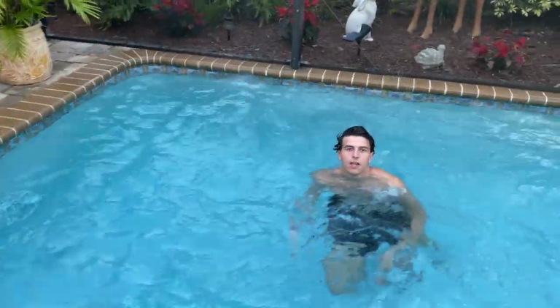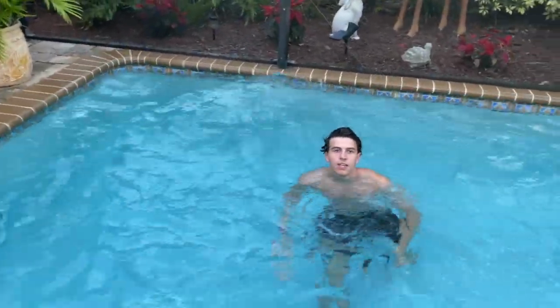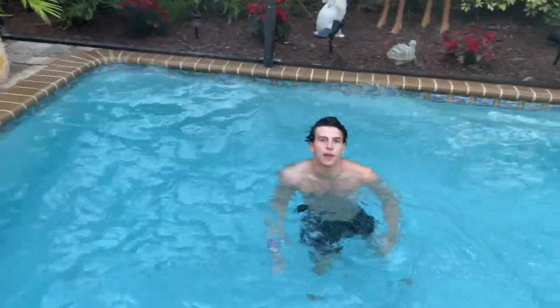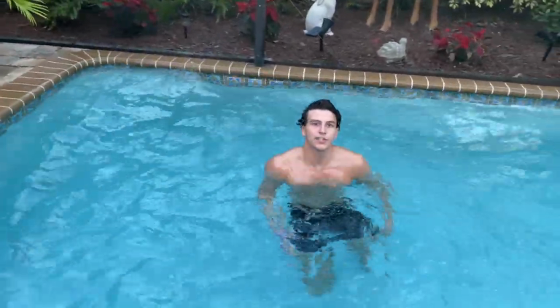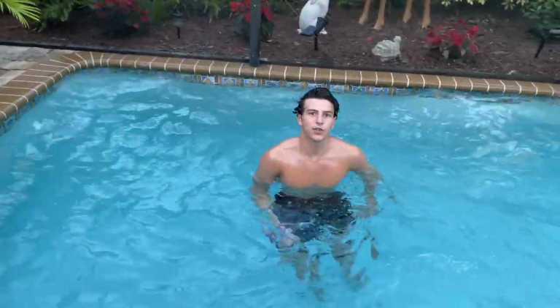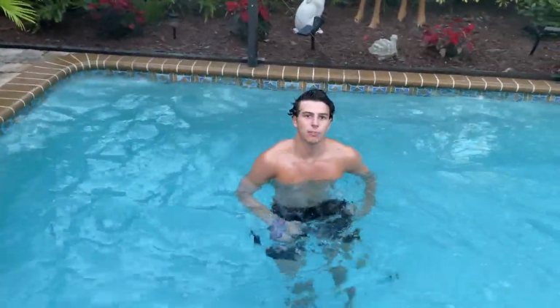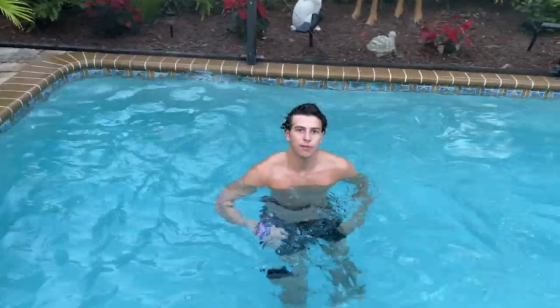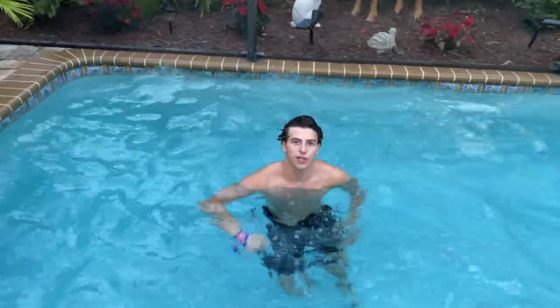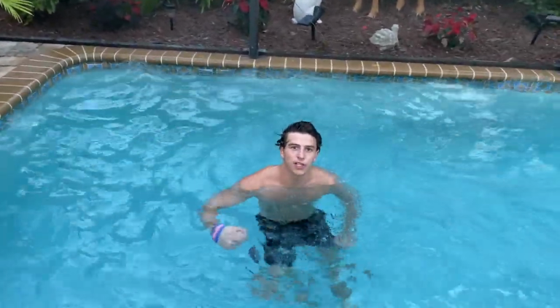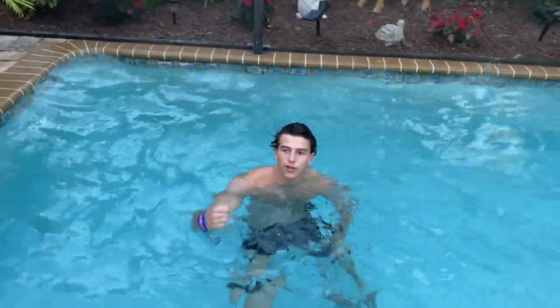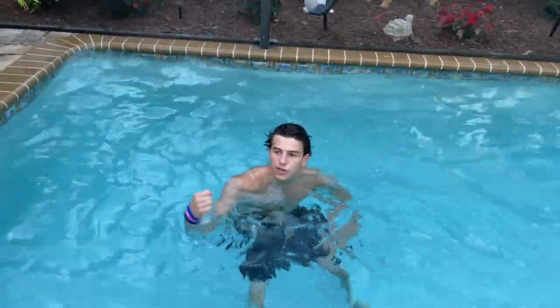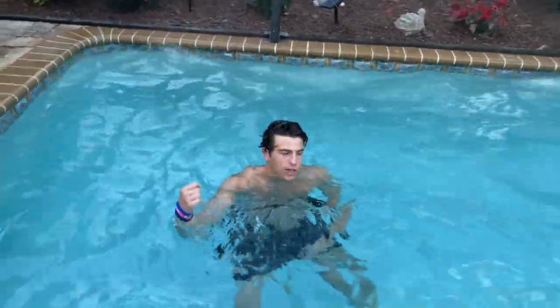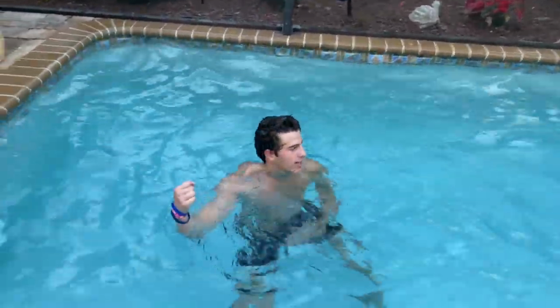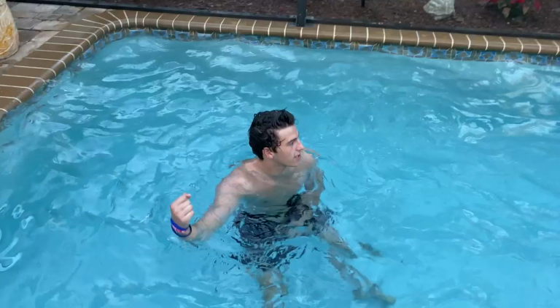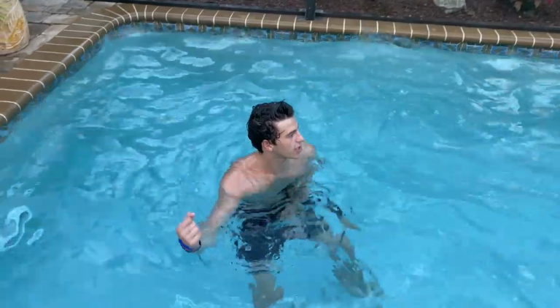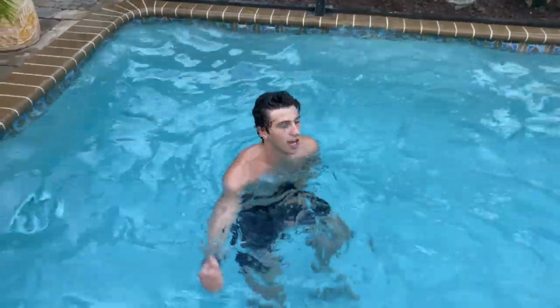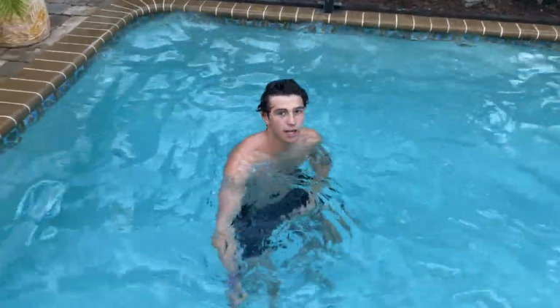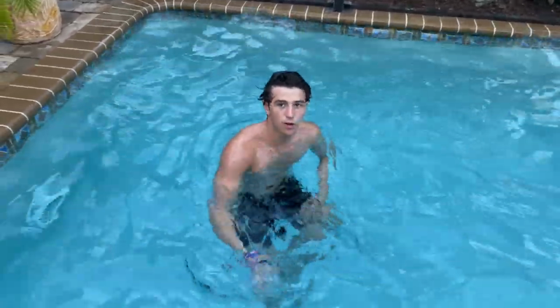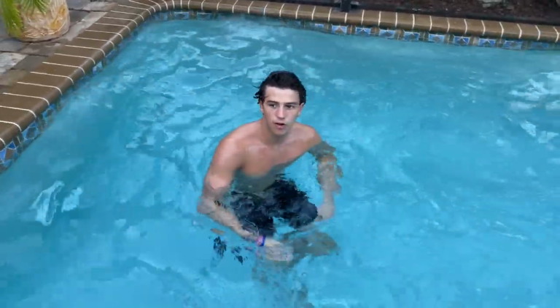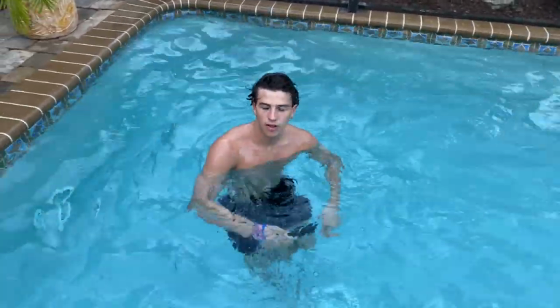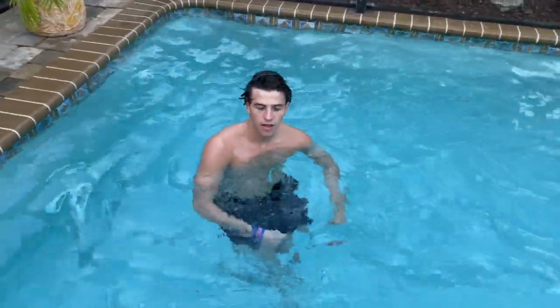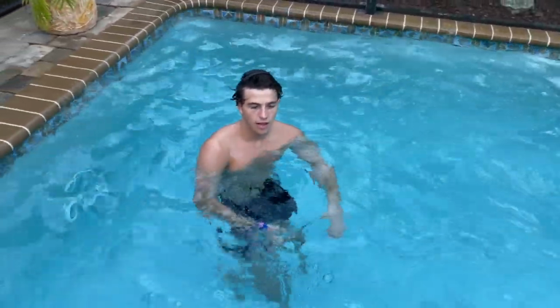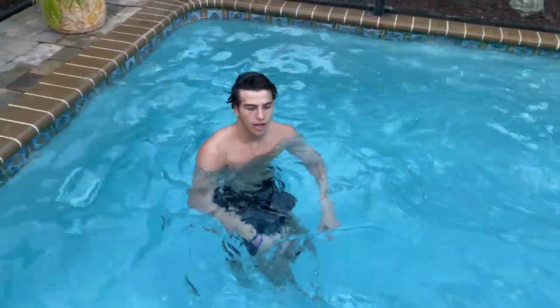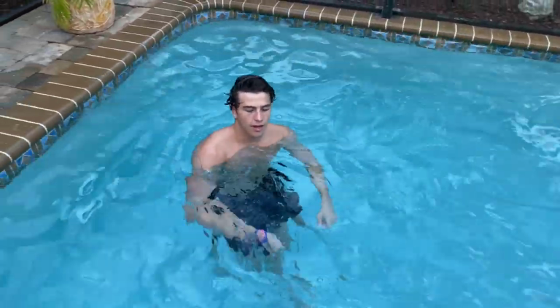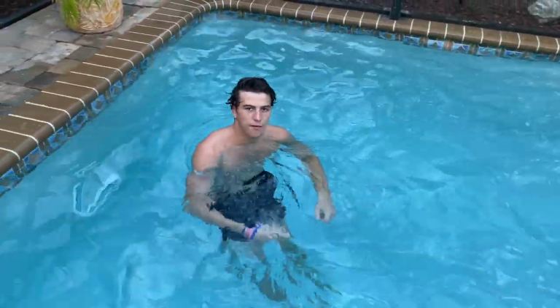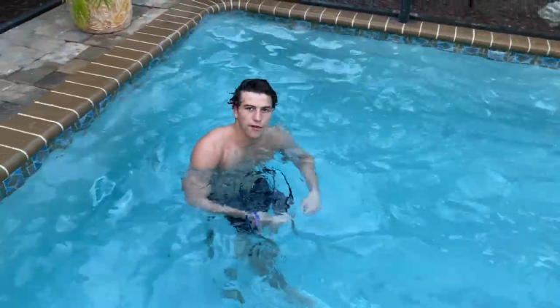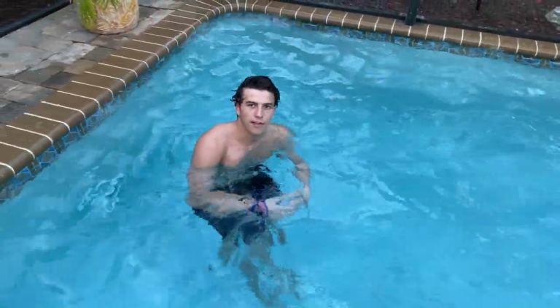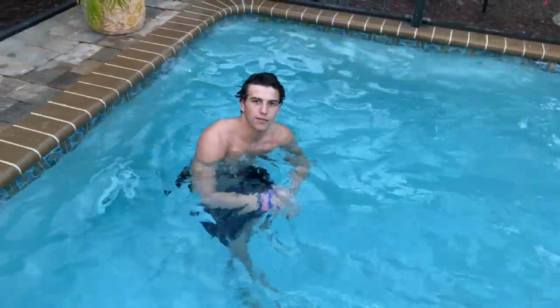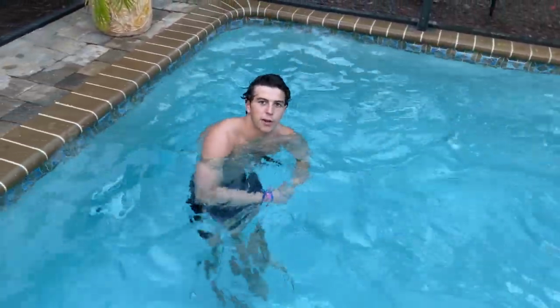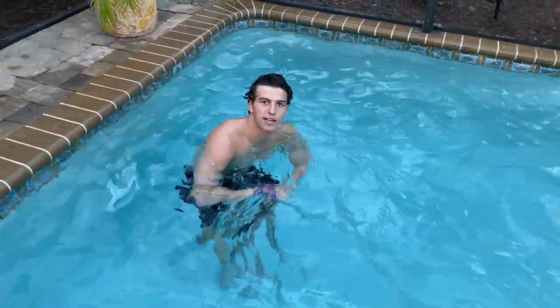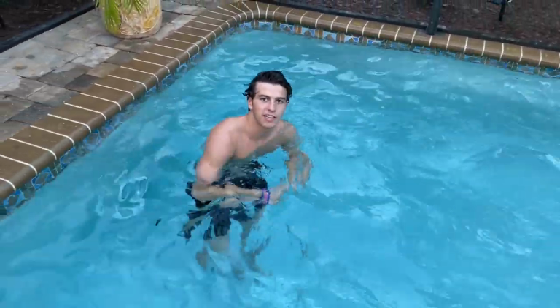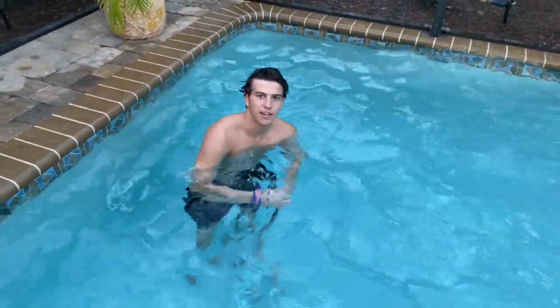It's very disruptive for a shooter who's trying to get a good shot on goal, and a very effective way to play defense.